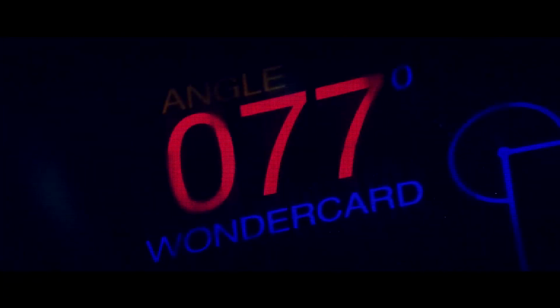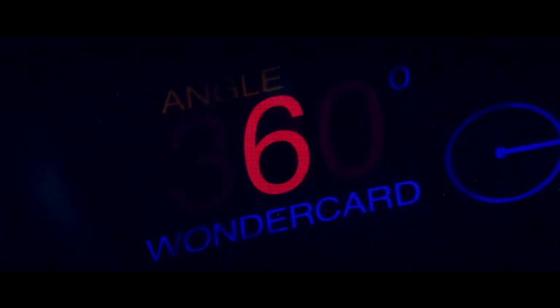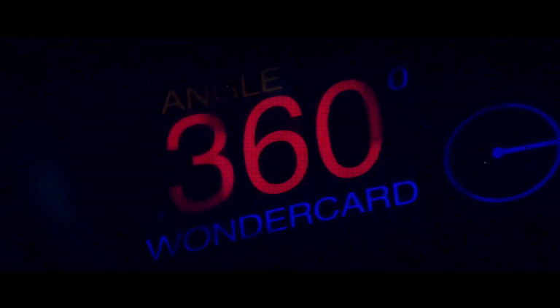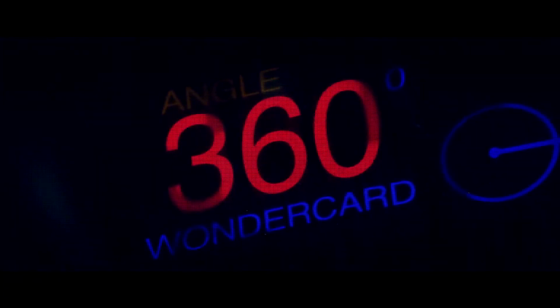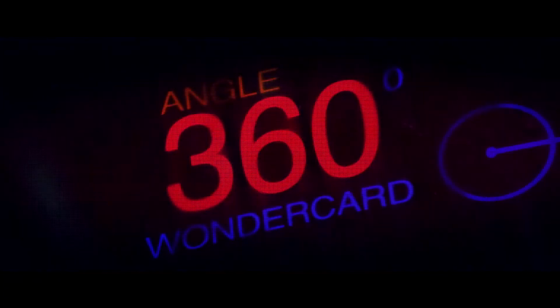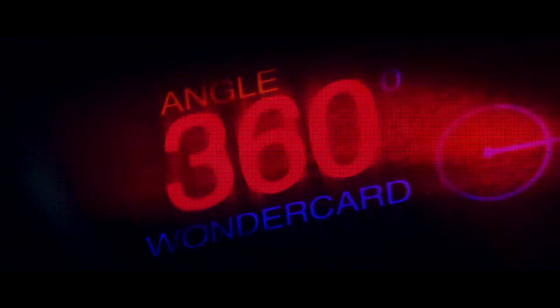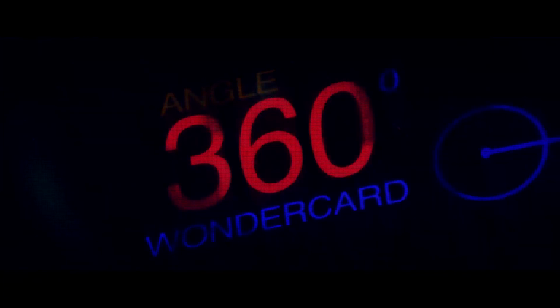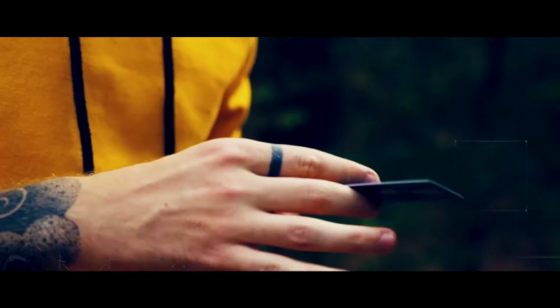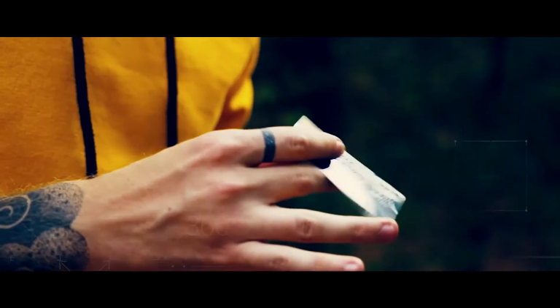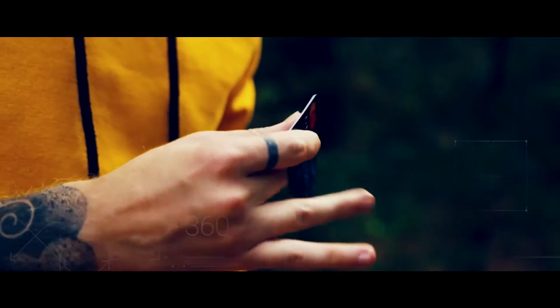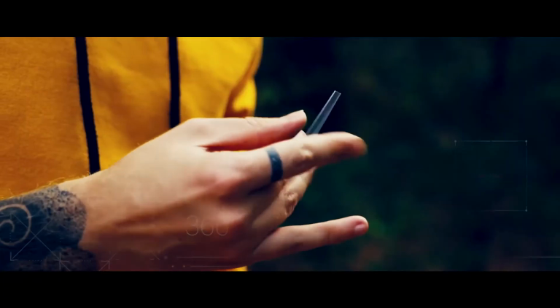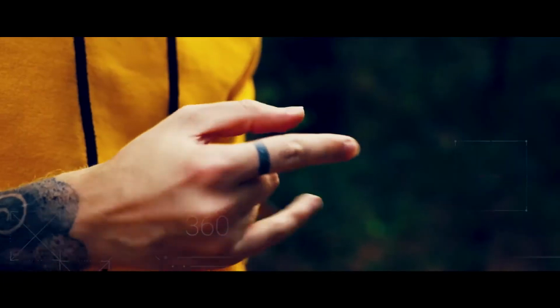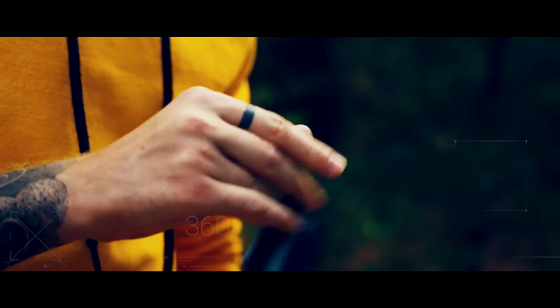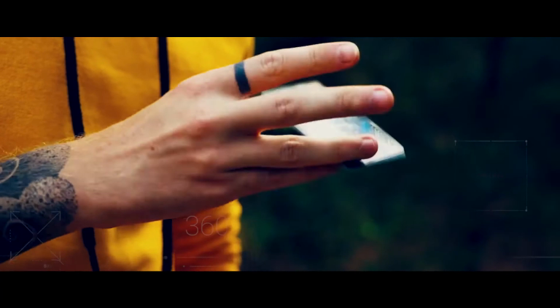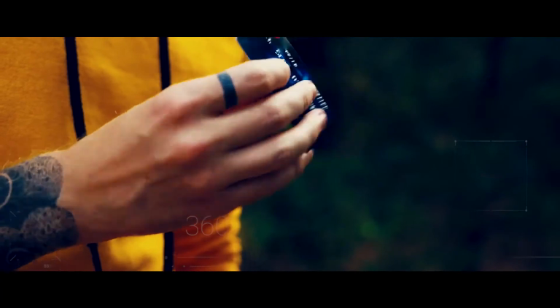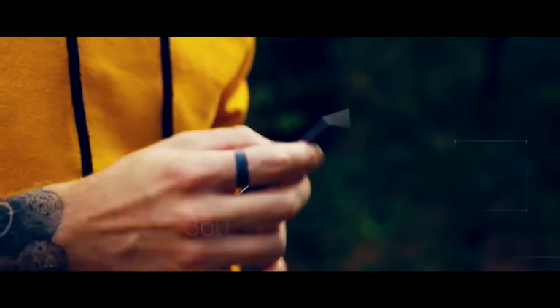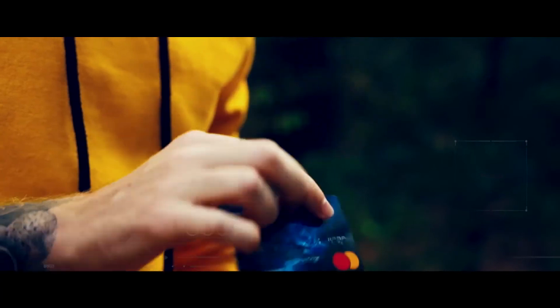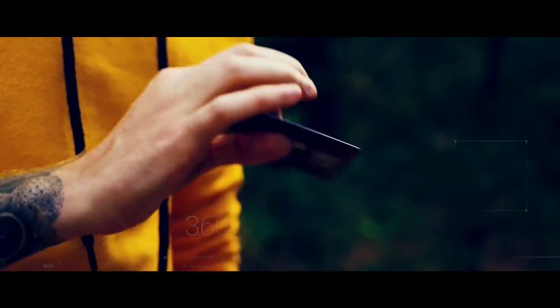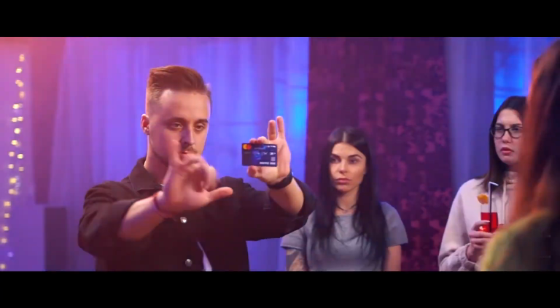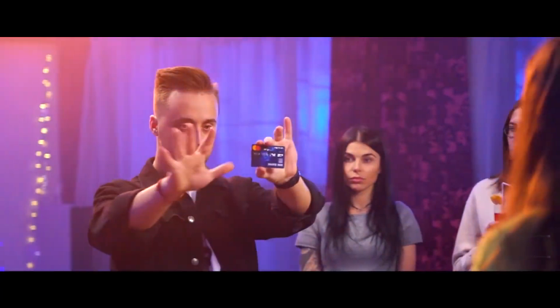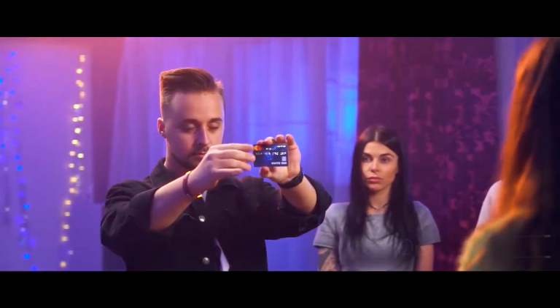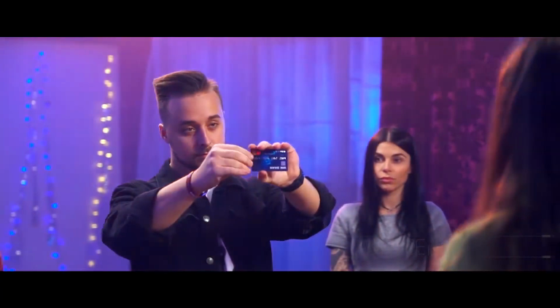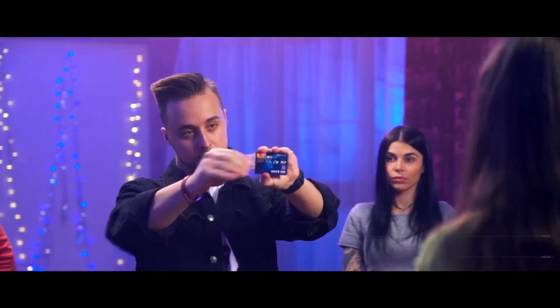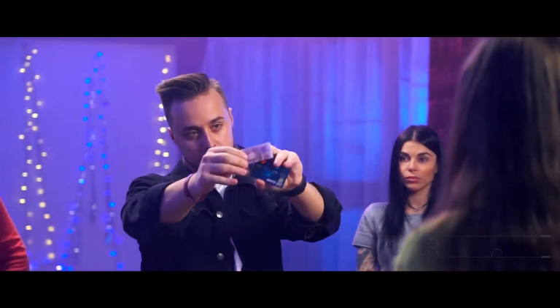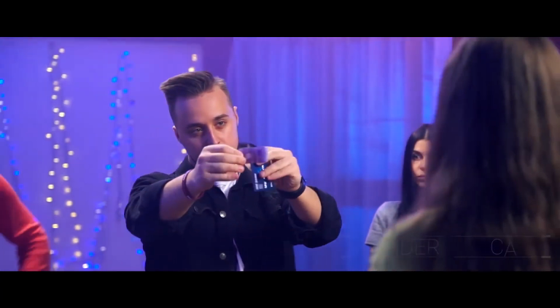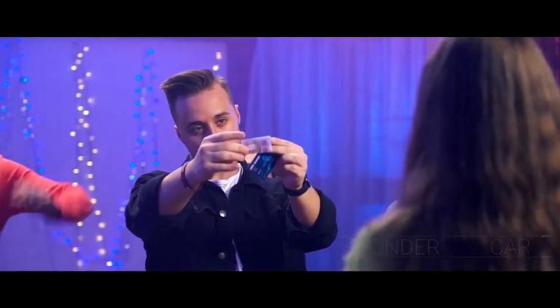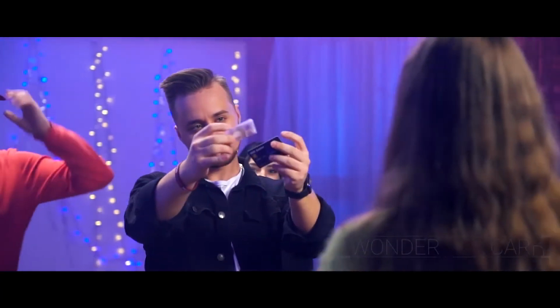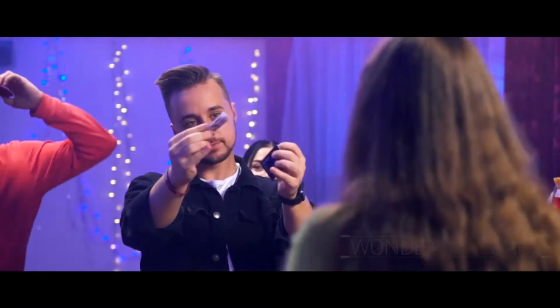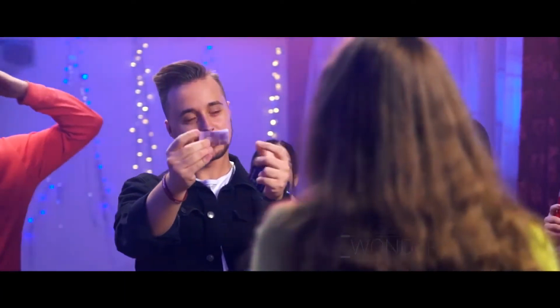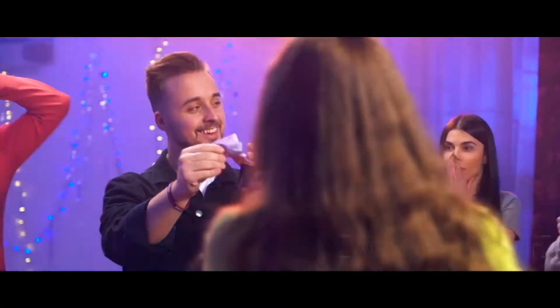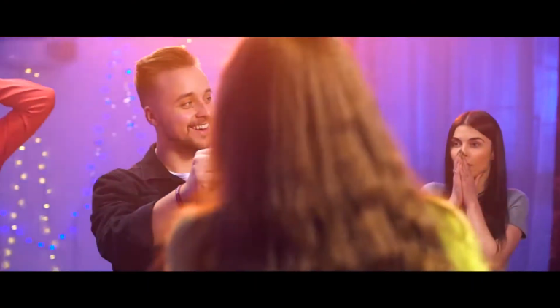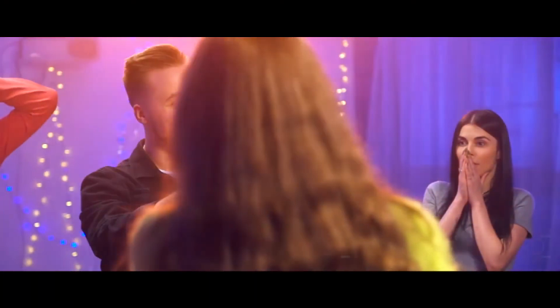360 Degrees. The gimmick is made so convenient that you will forget about your performance angles.